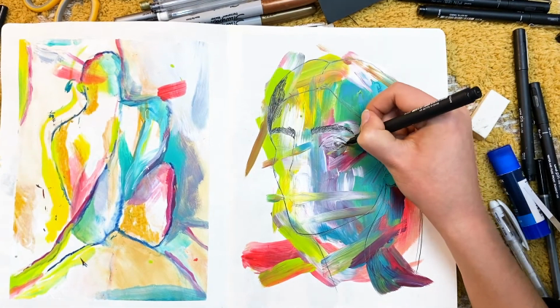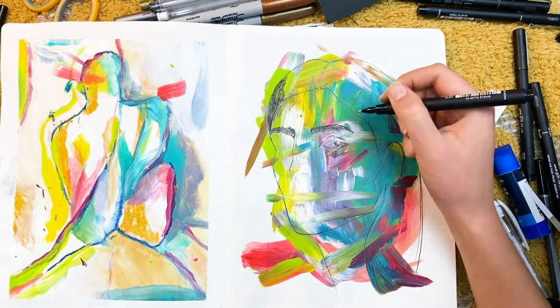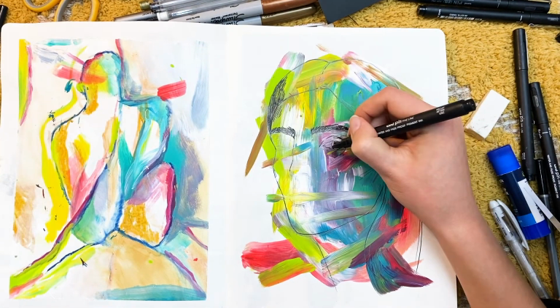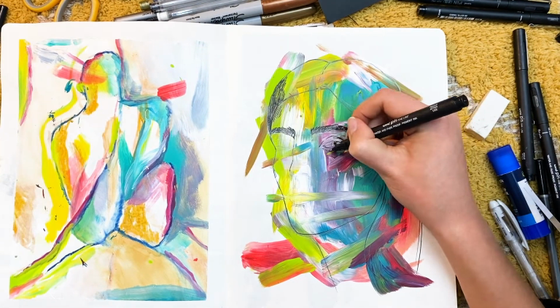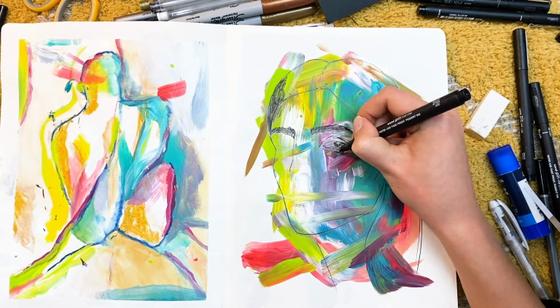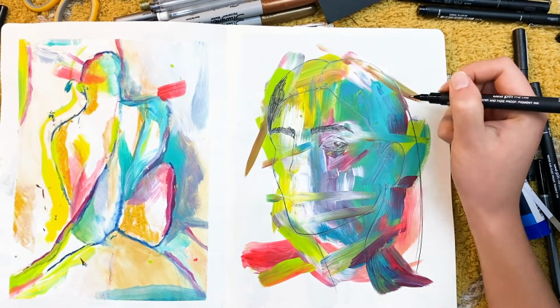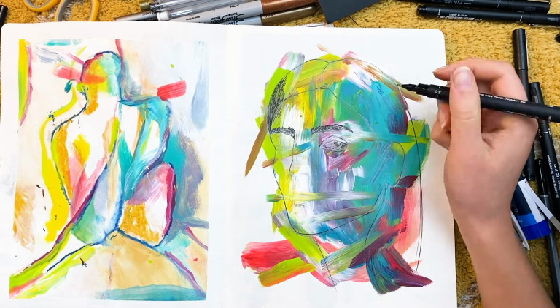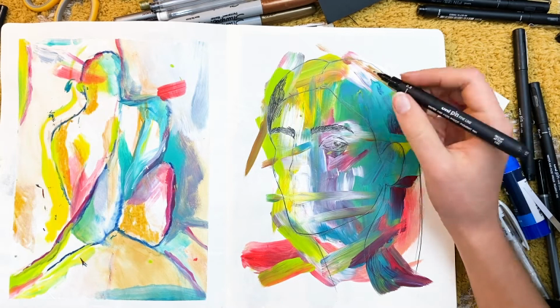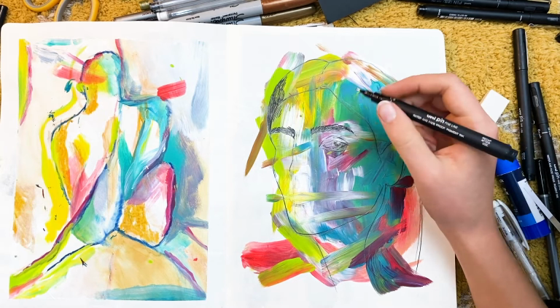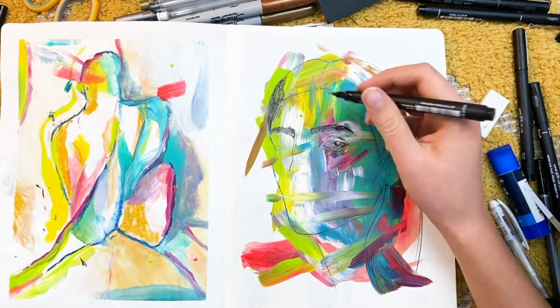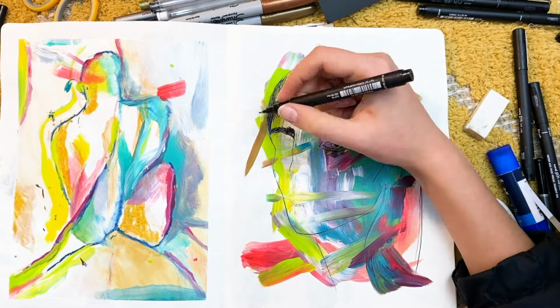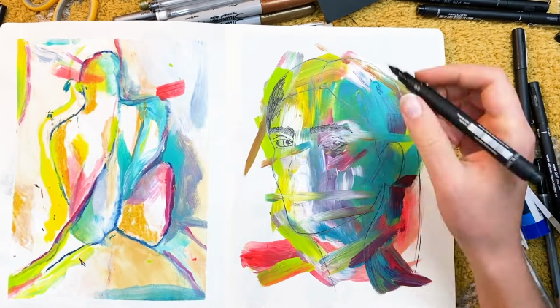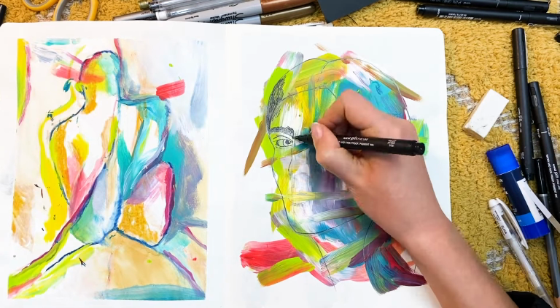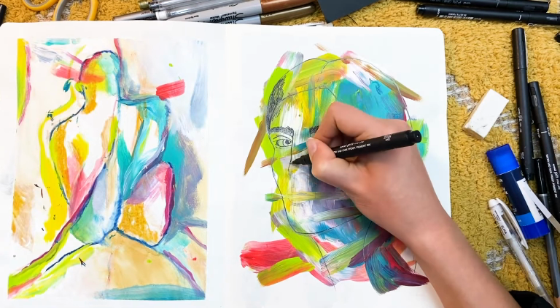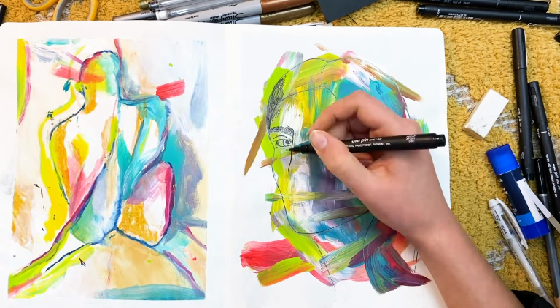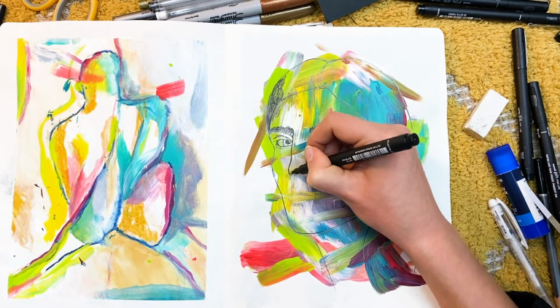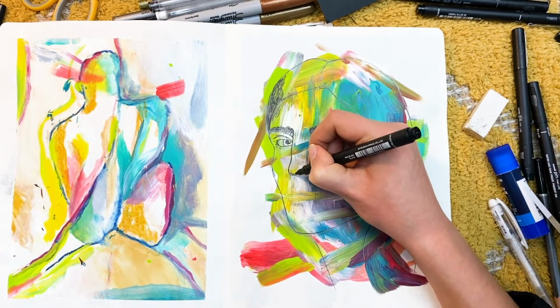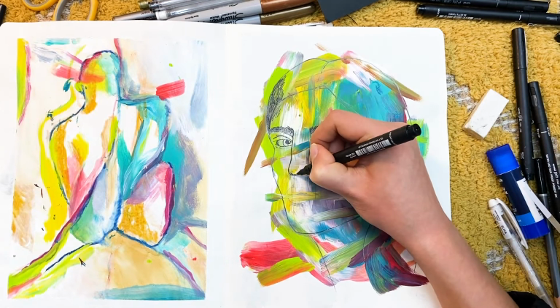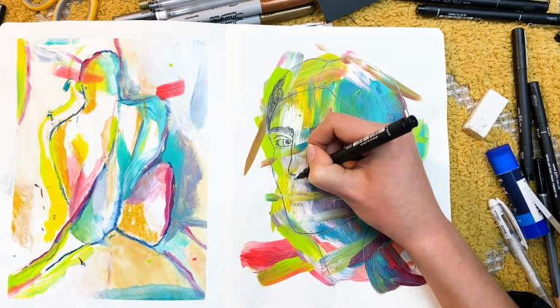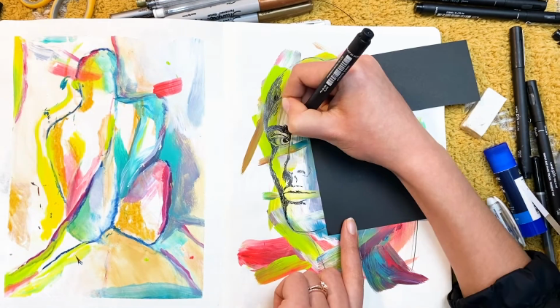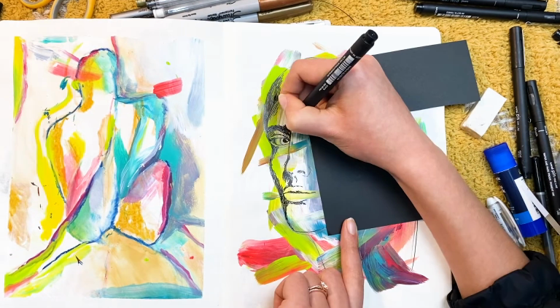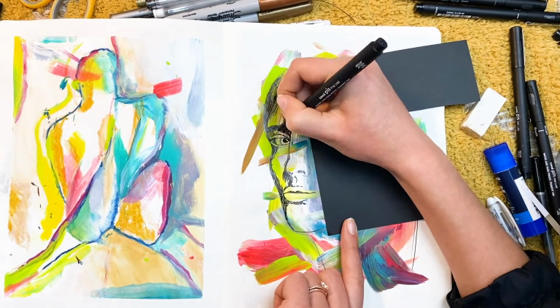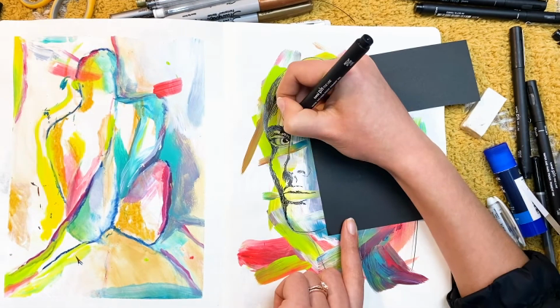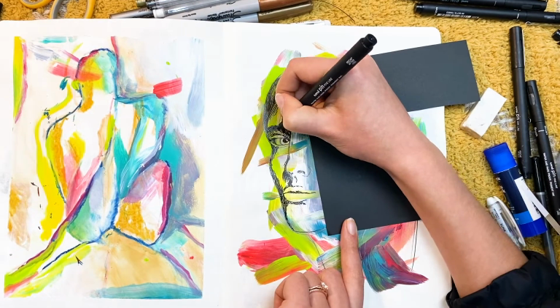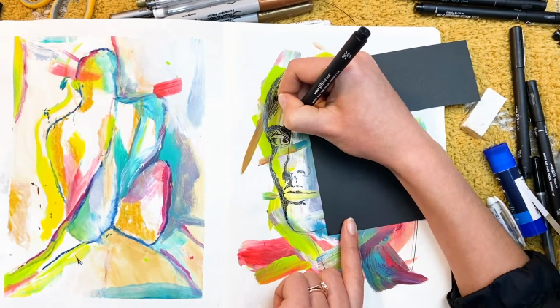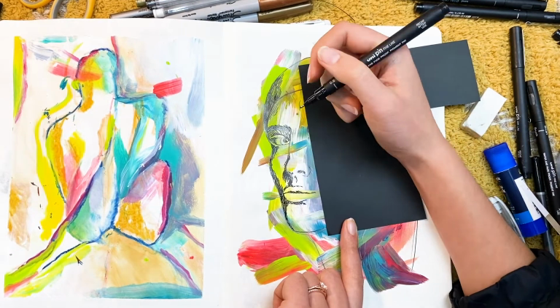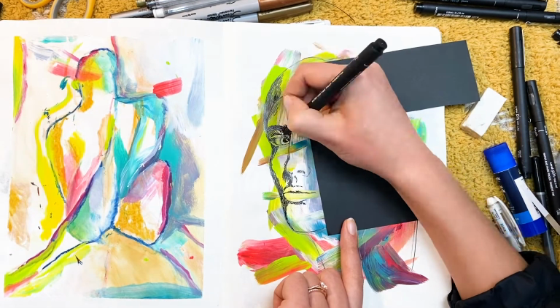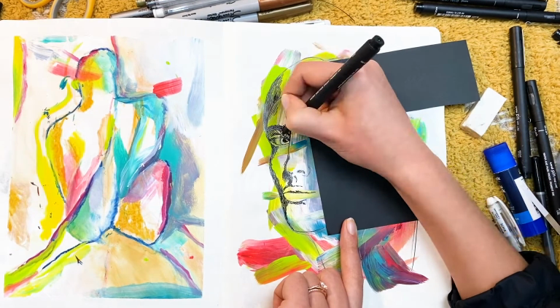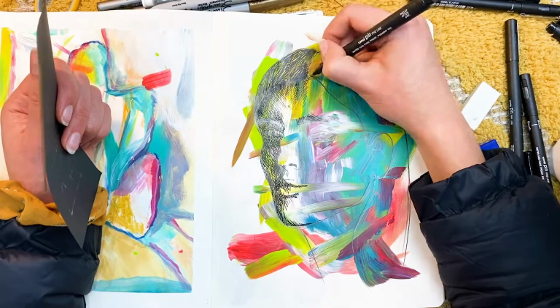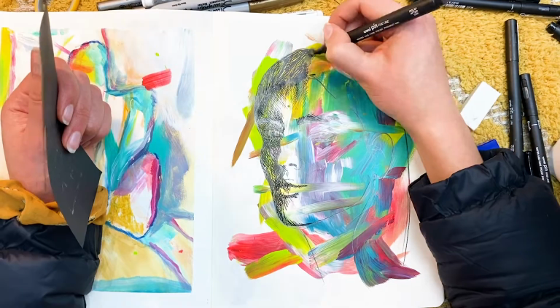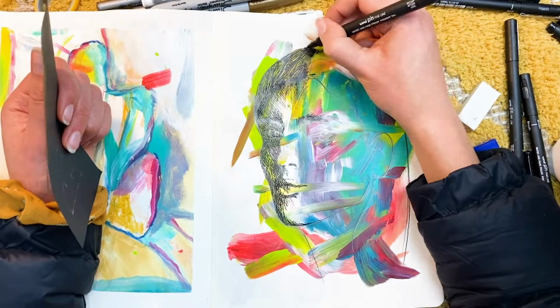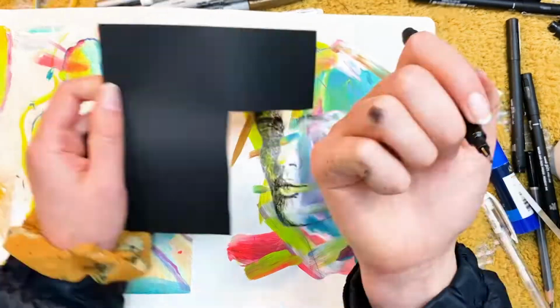Think outside the box a bit — really it's the definition of creativity, to try and turn something into something else. I think that's just really good for the right hemisphere of your brain.